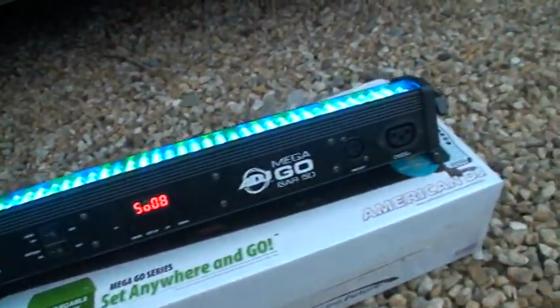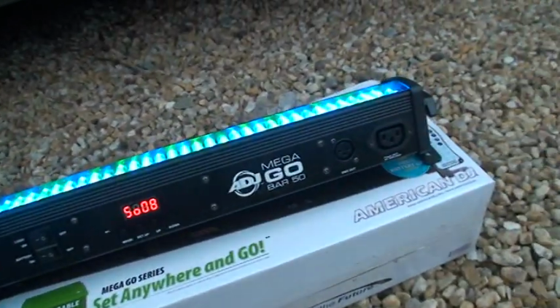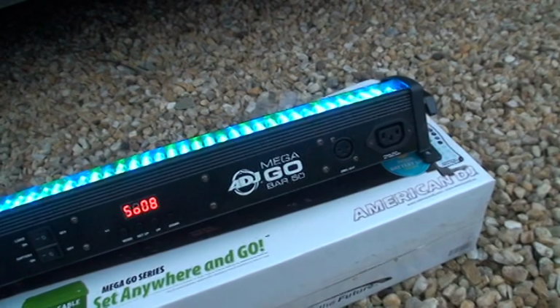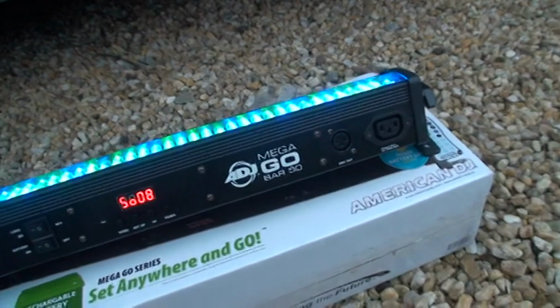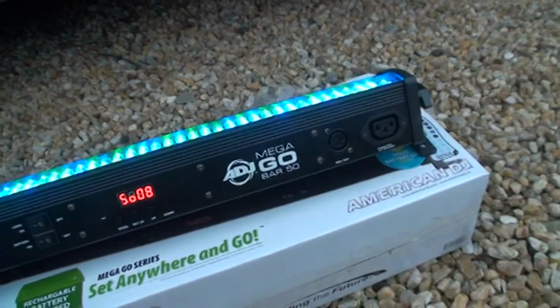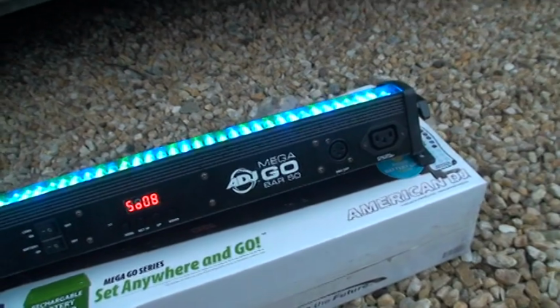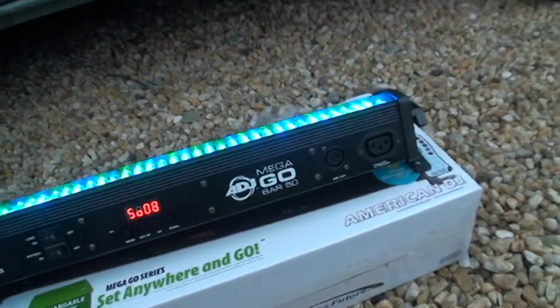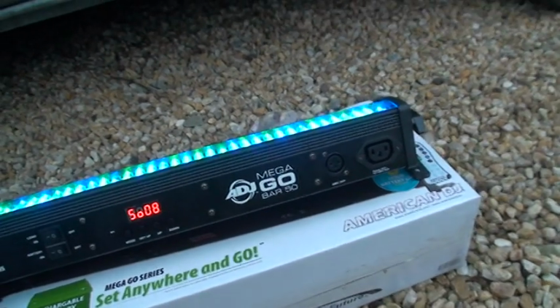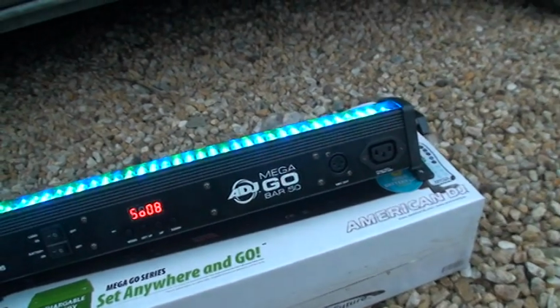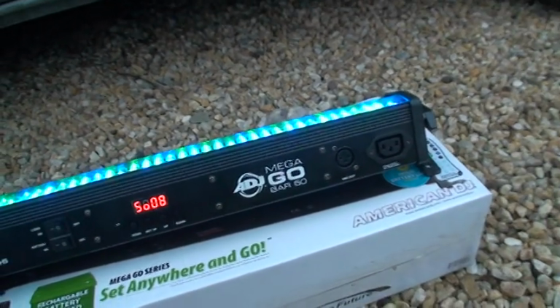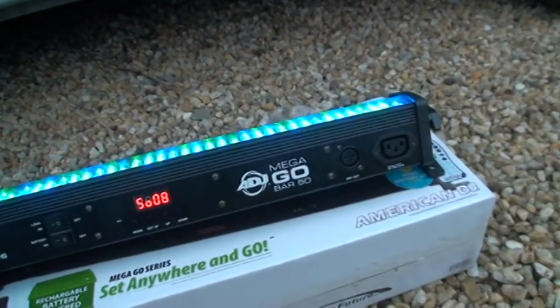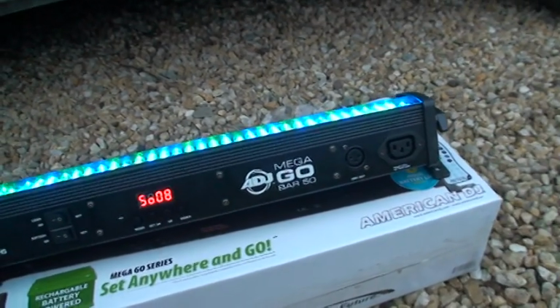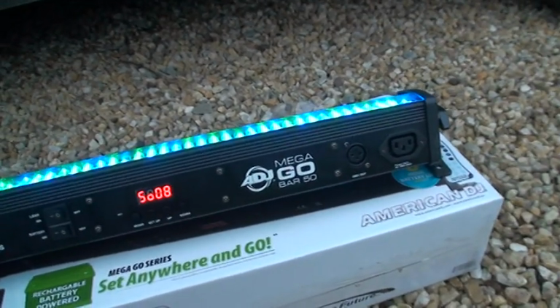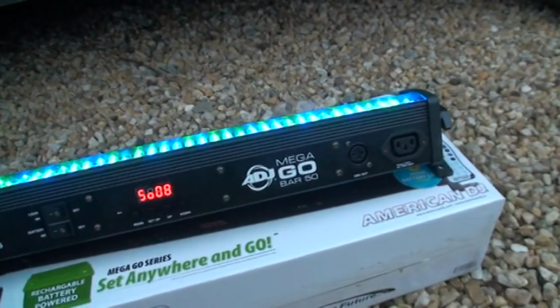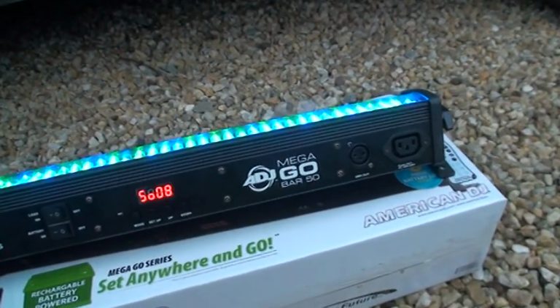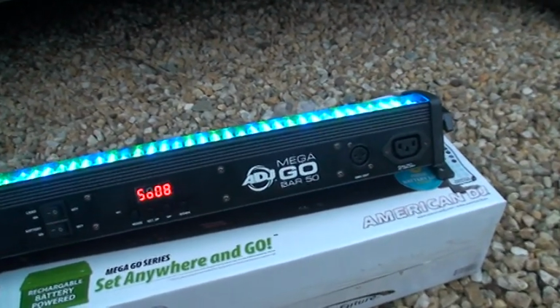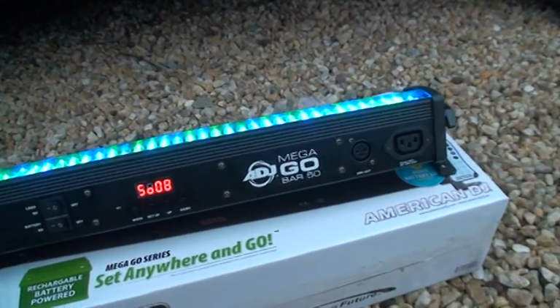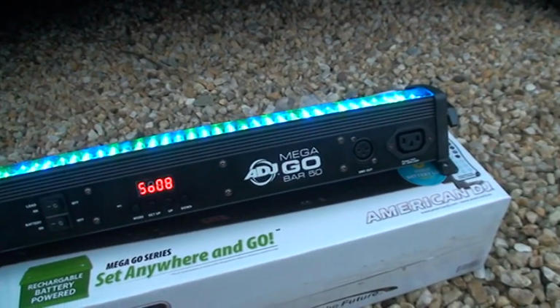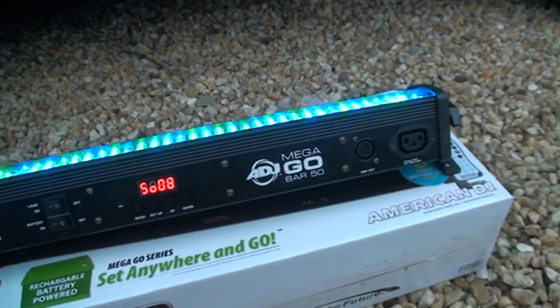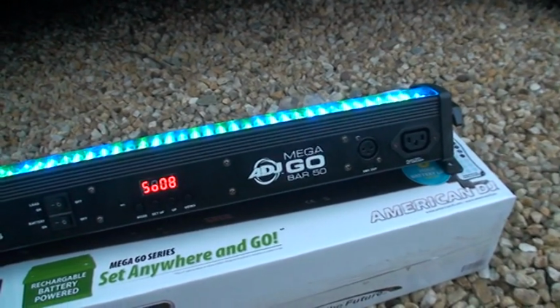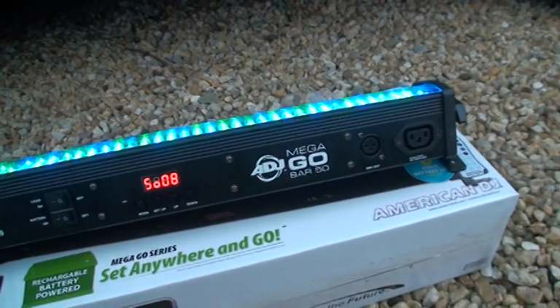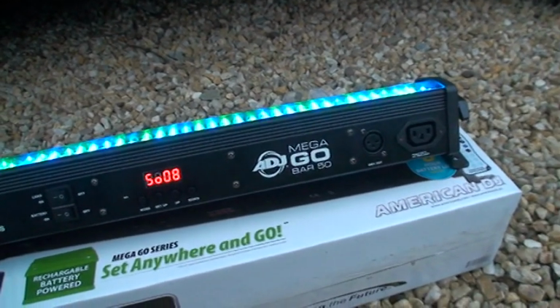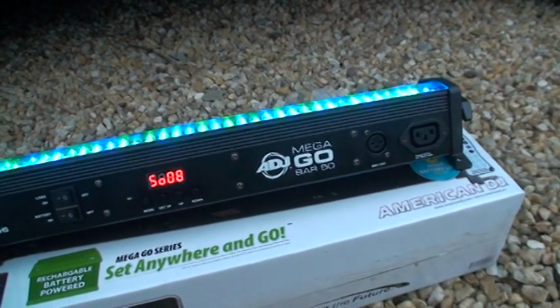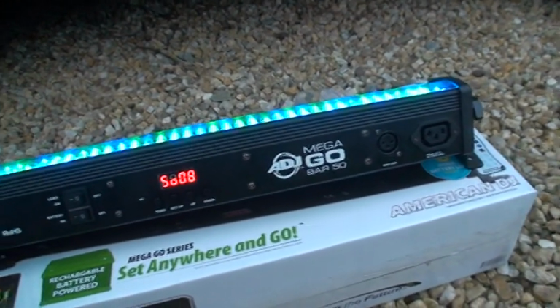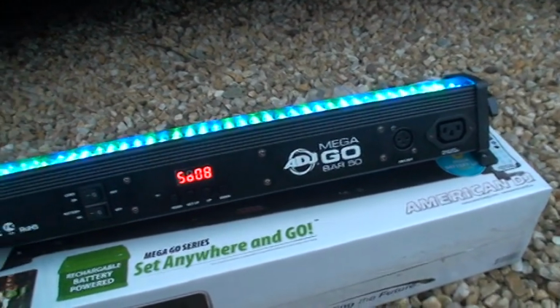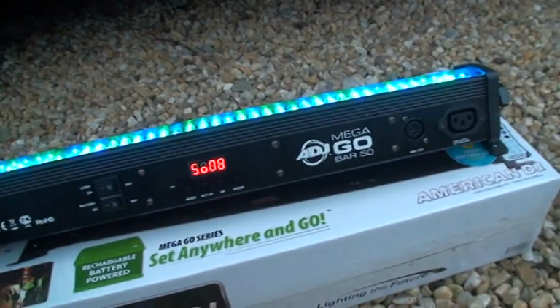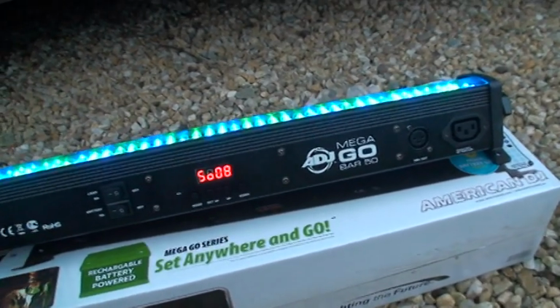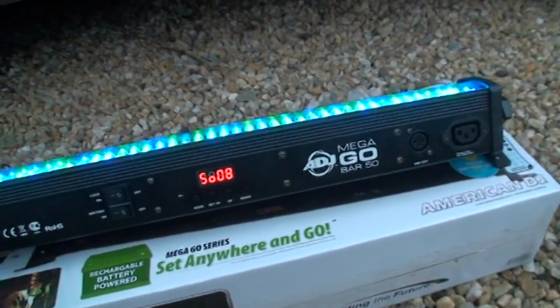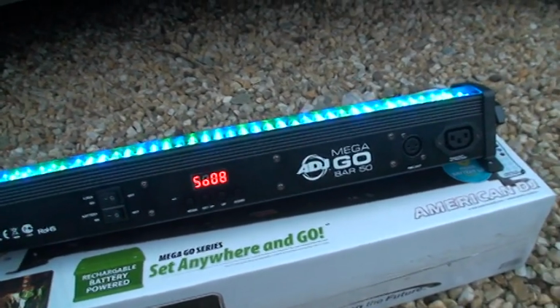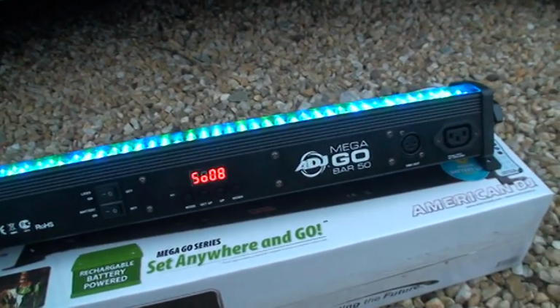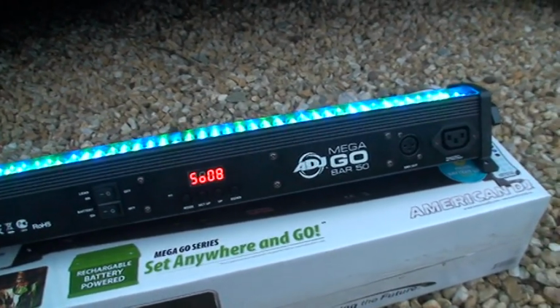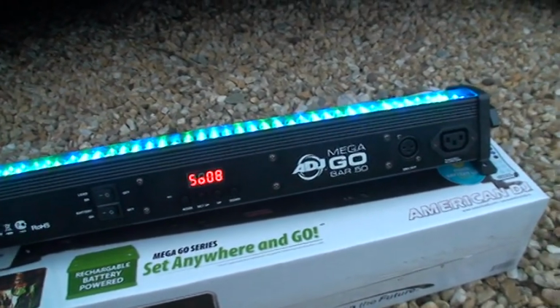Well there you go, quick video on this - the Mega Gobar 50 ADJ. Practice and enjoy.